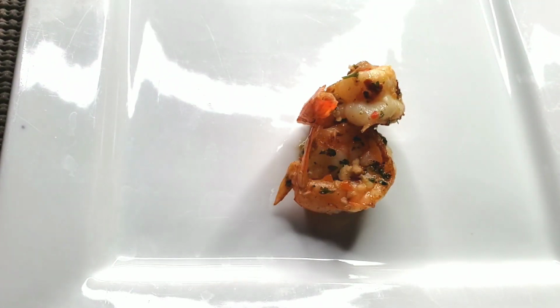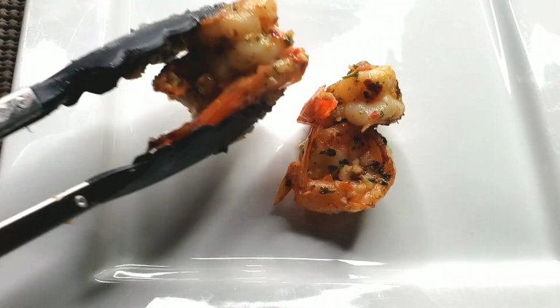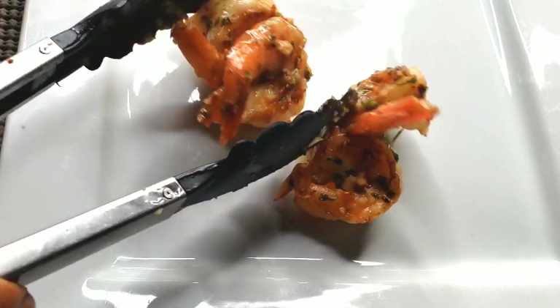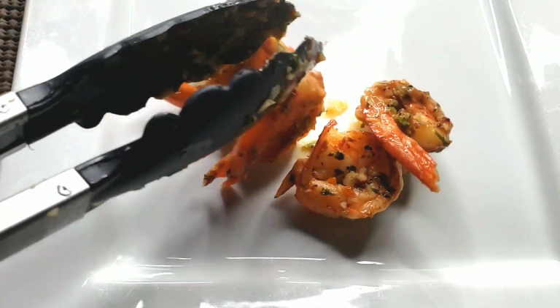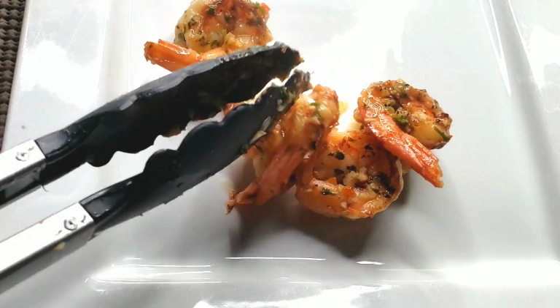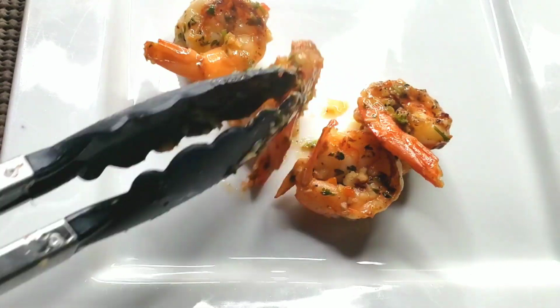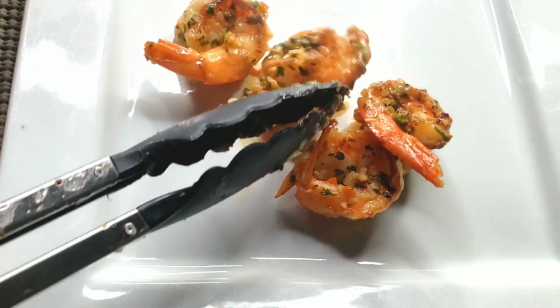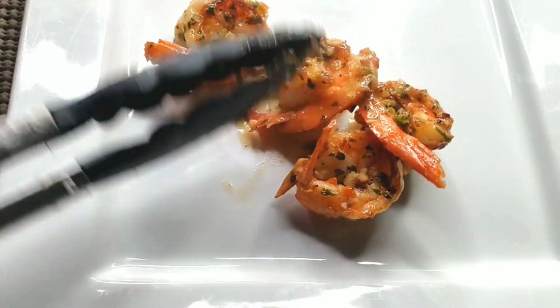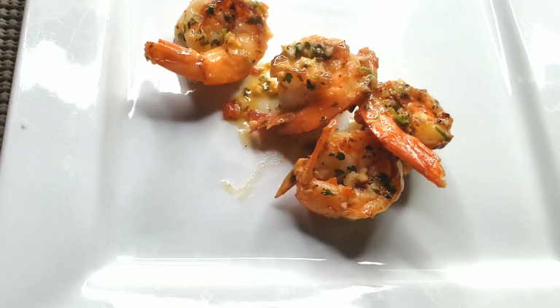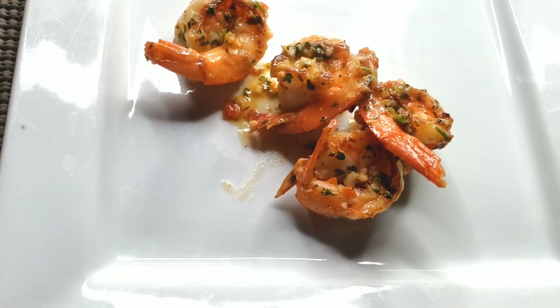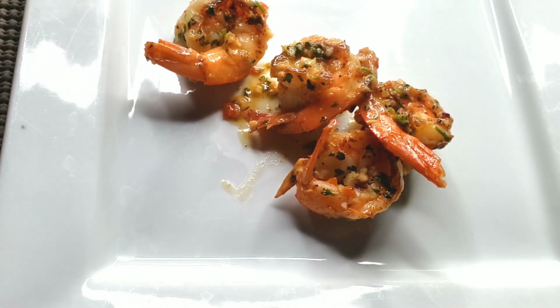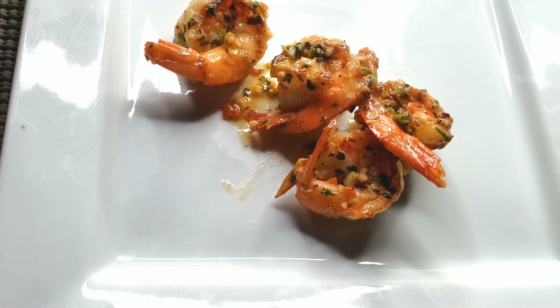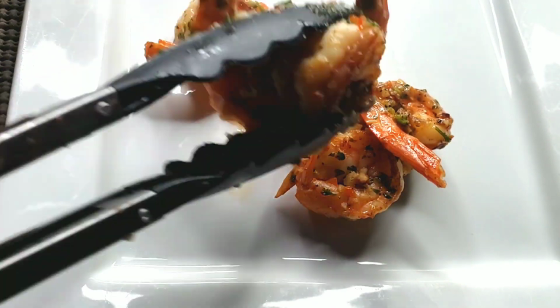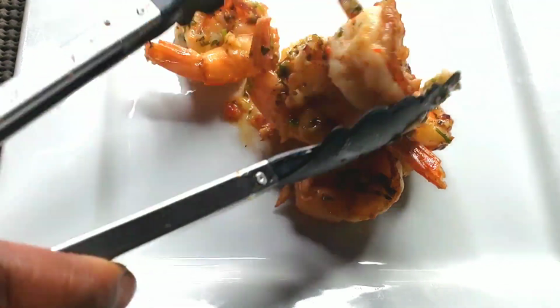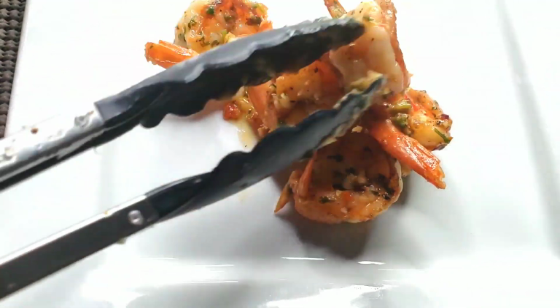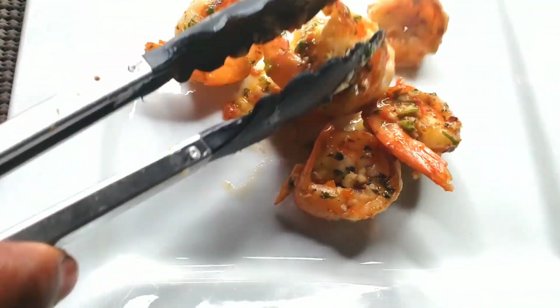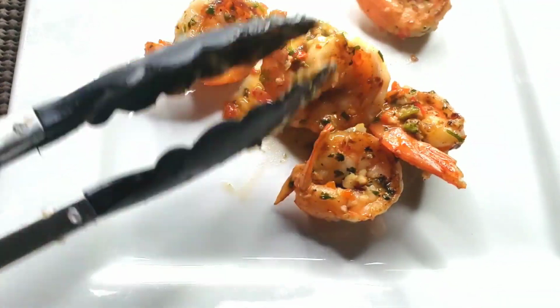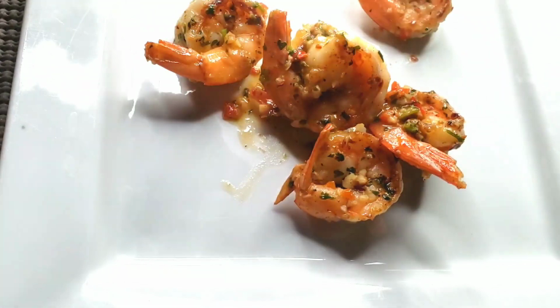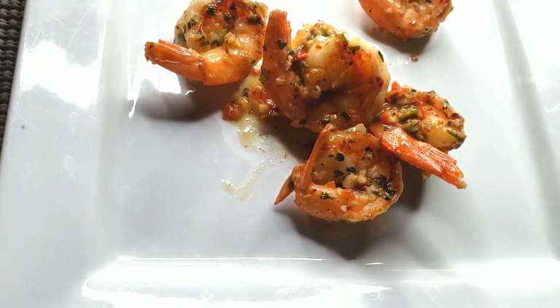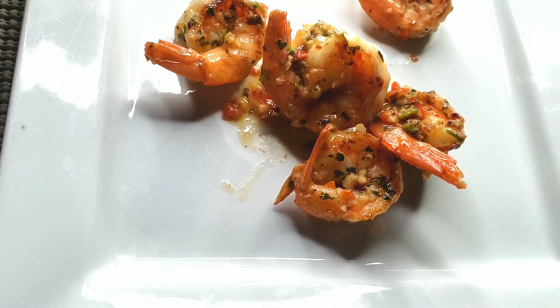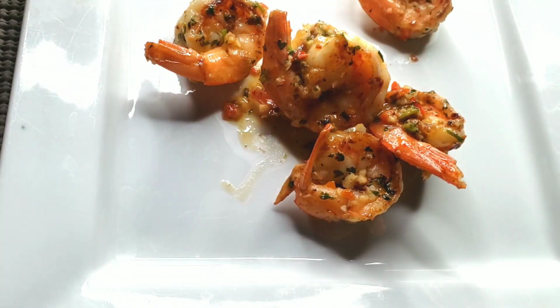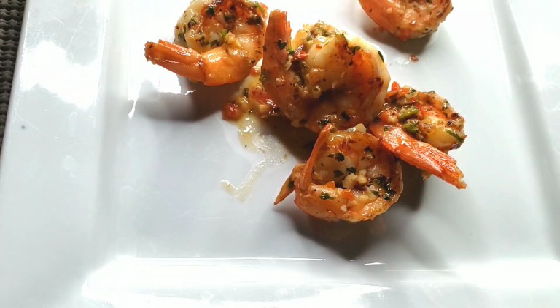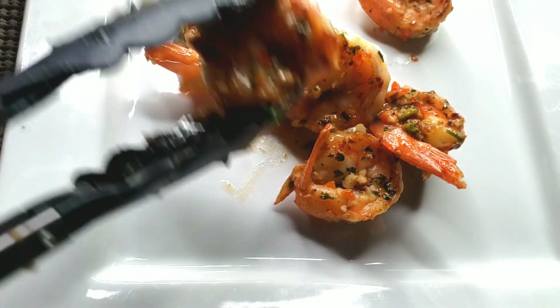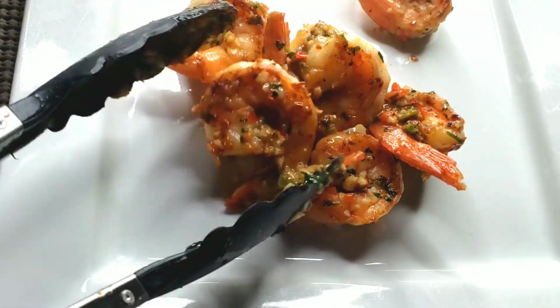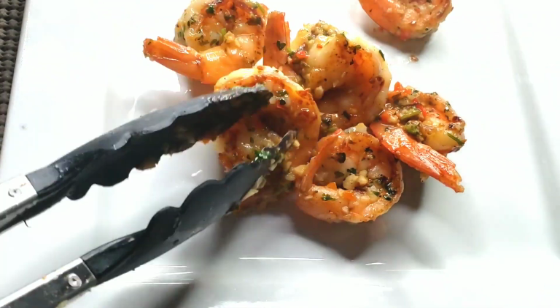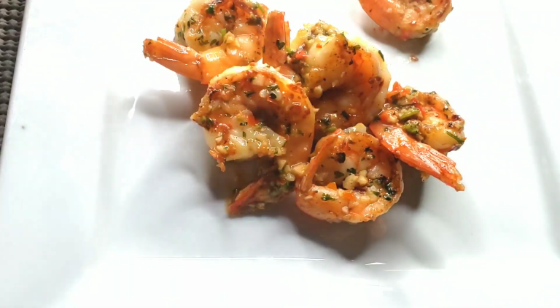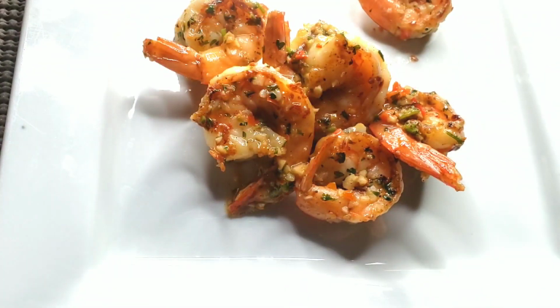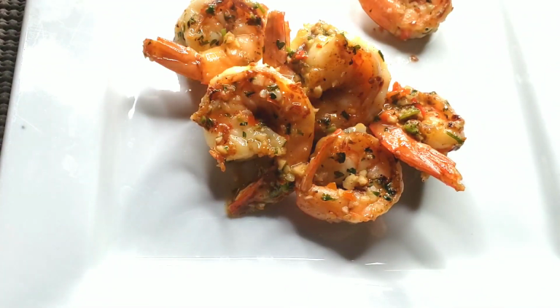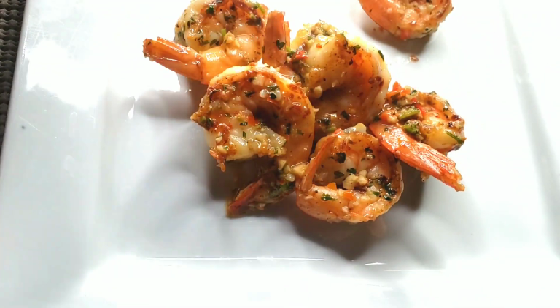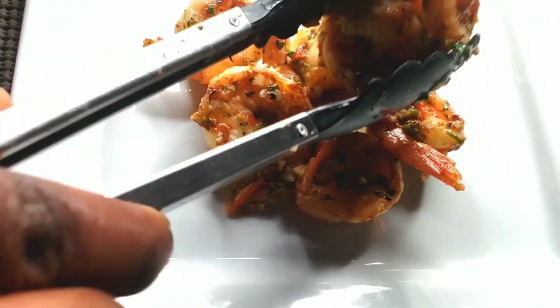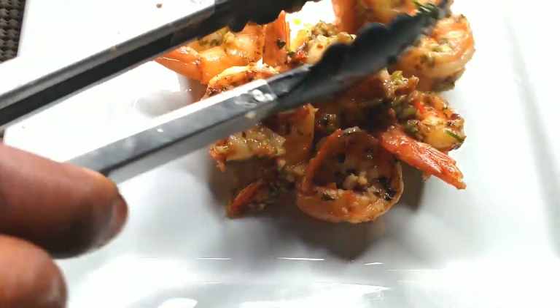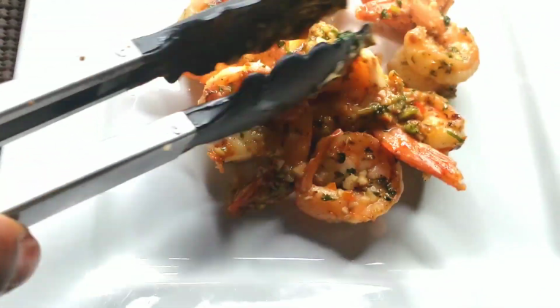The shrimp is ready to serve. It is so delicious, so tasty, so crunchy.